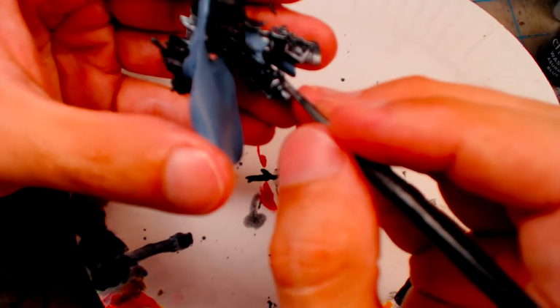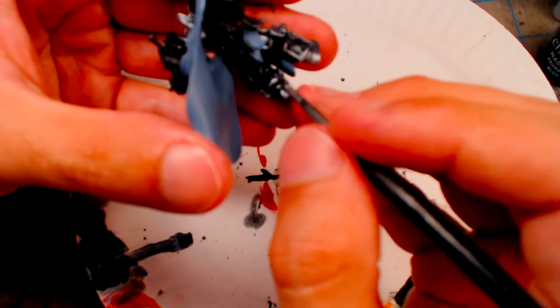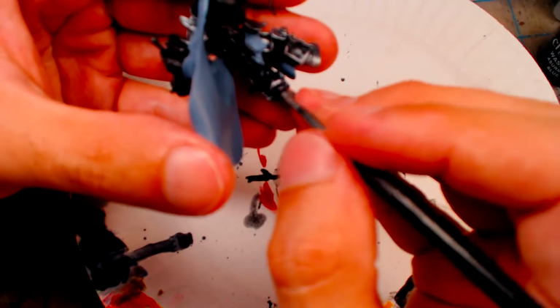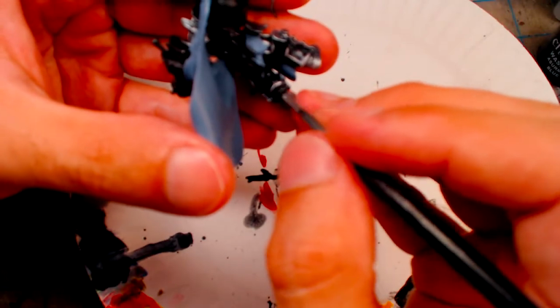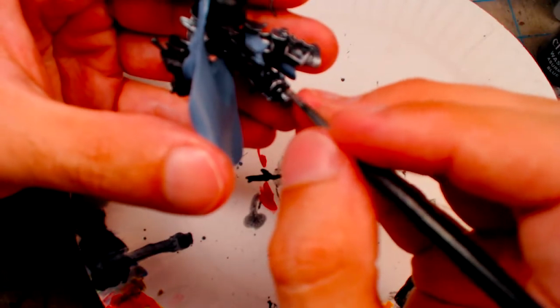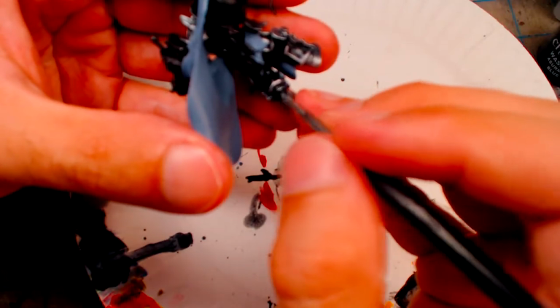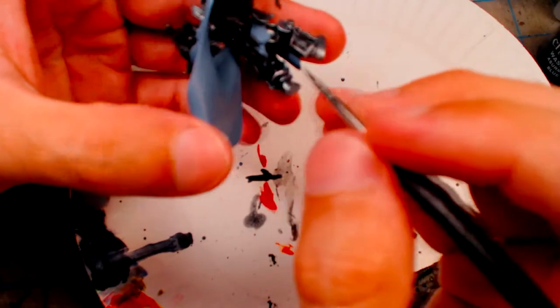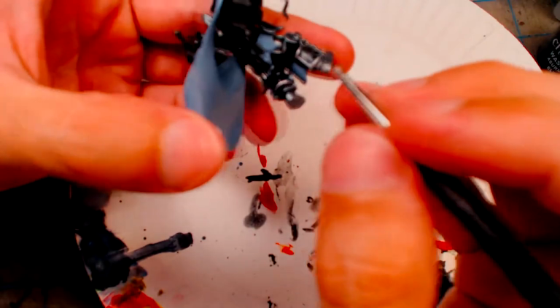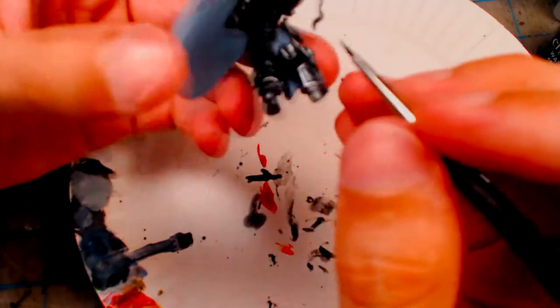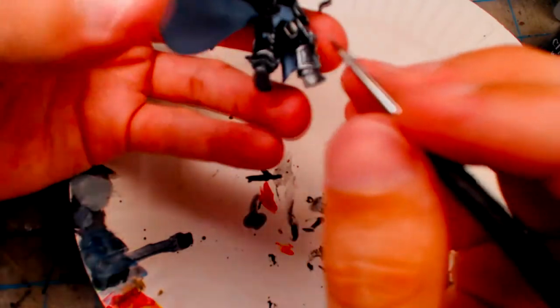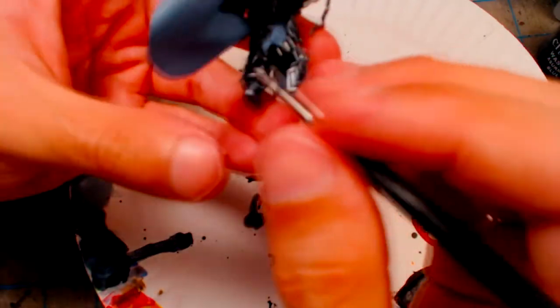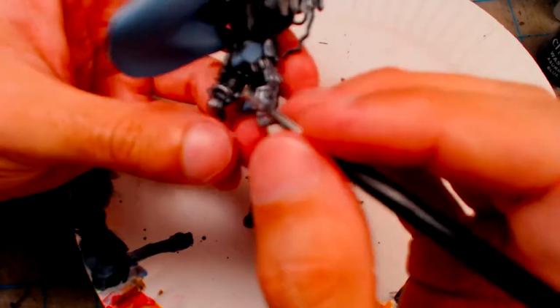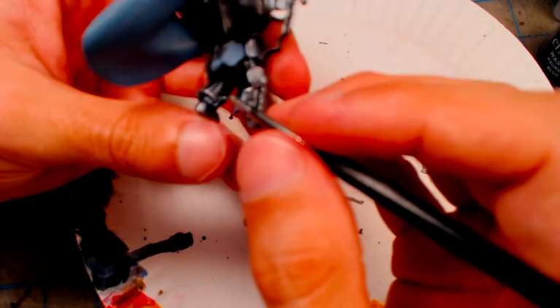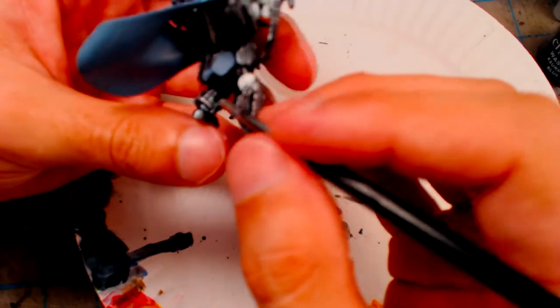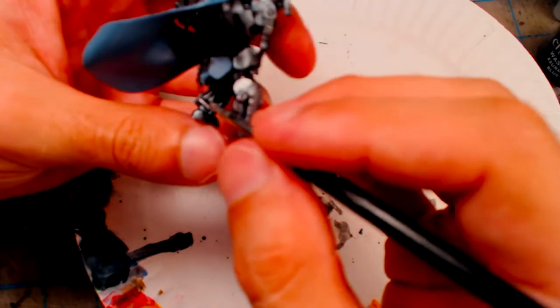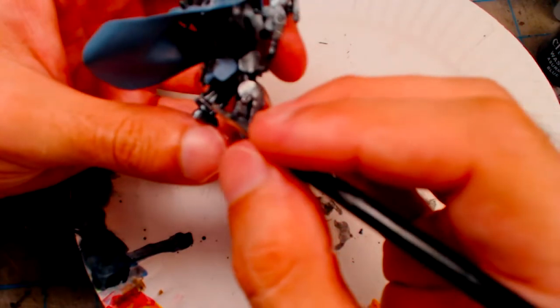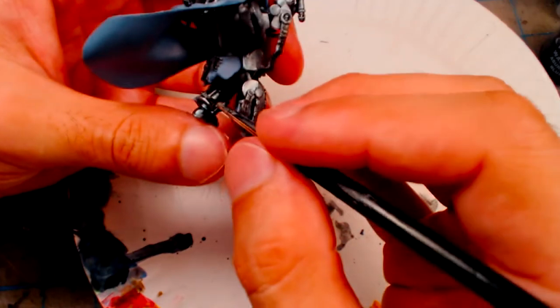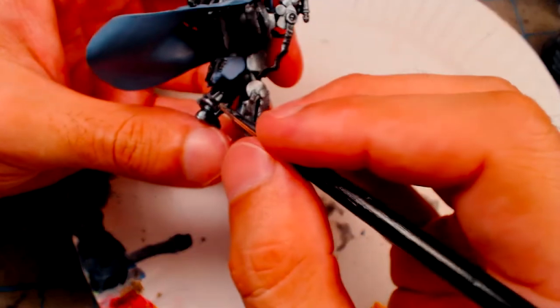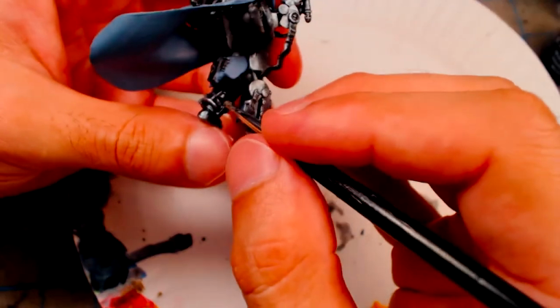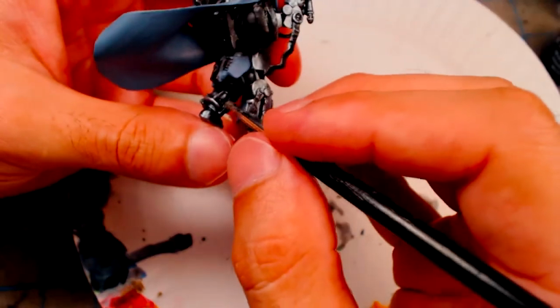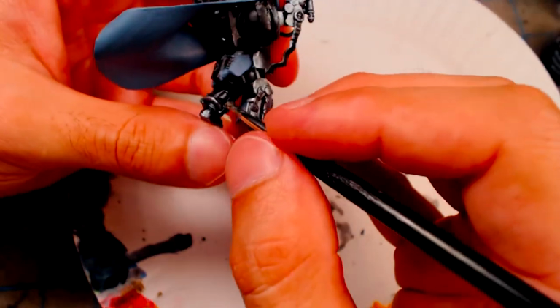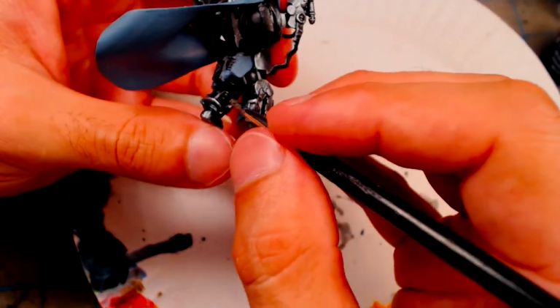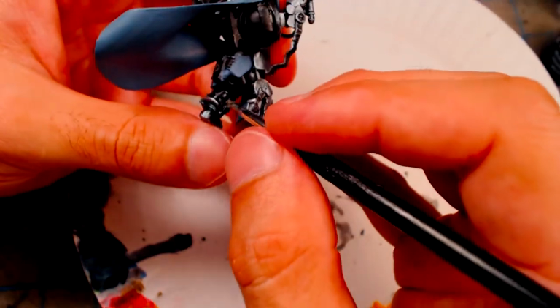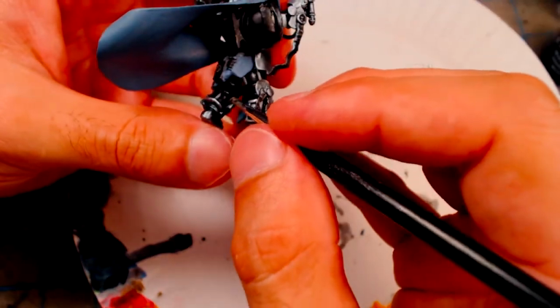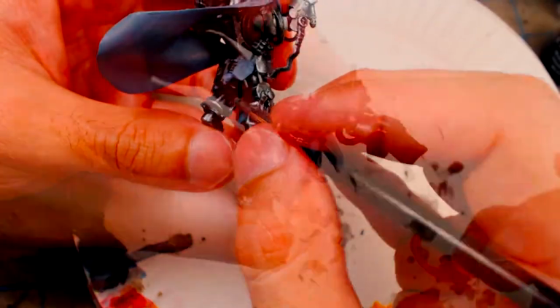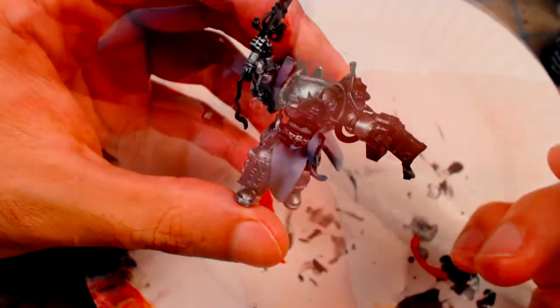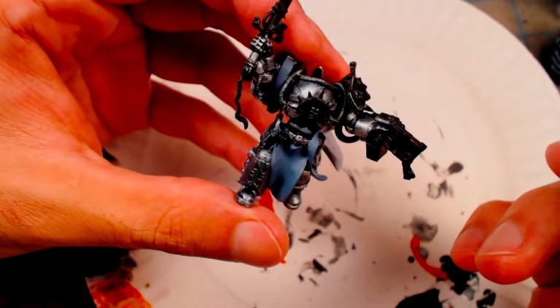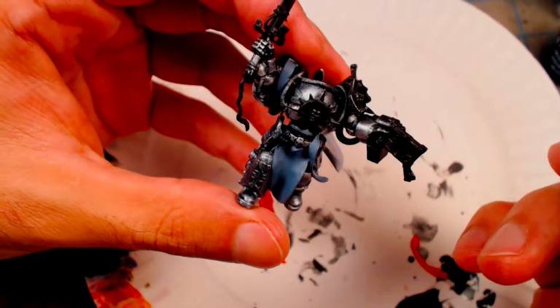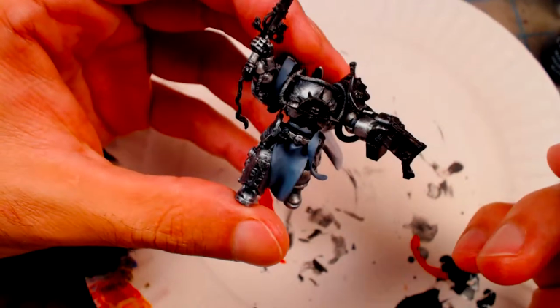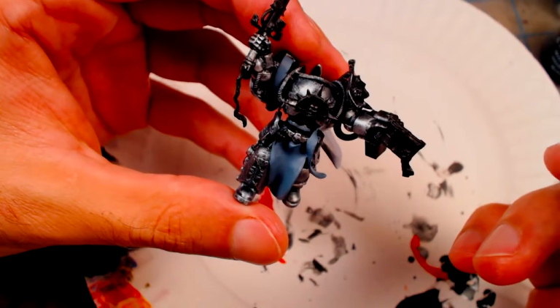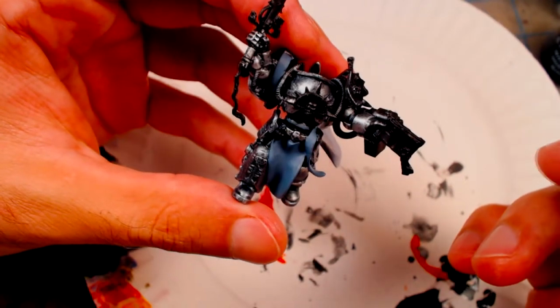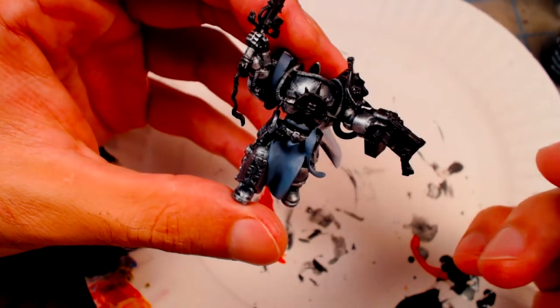Finally, a thin layer of Citadel Mithril Silver is applied to the highlighted areas of the armor, giving it a reflective shine.